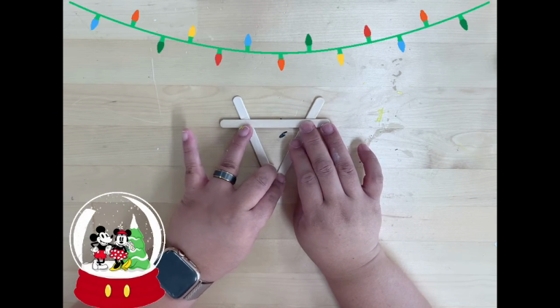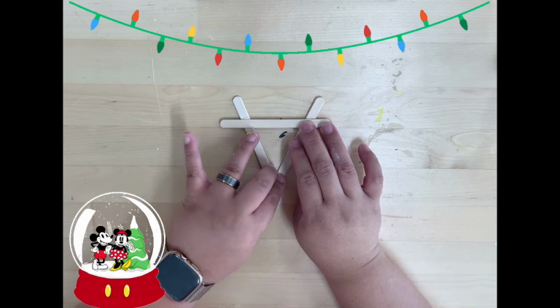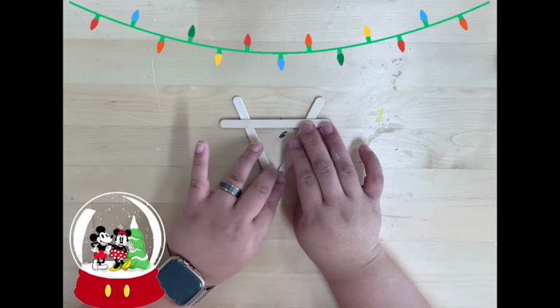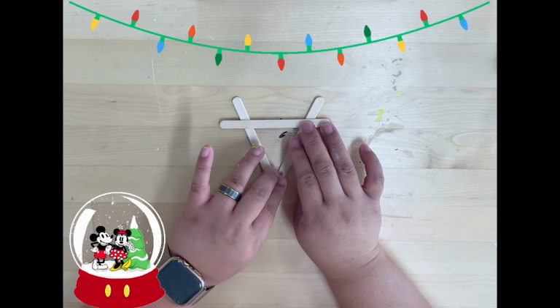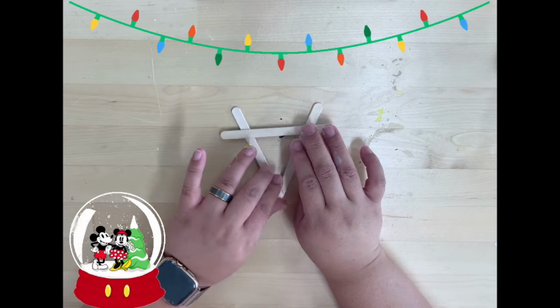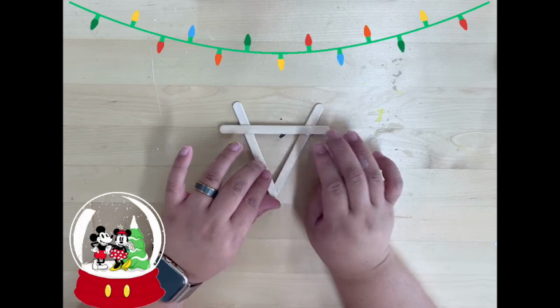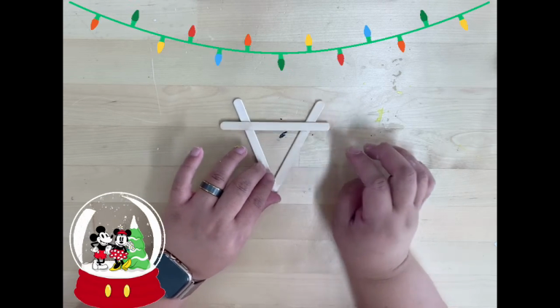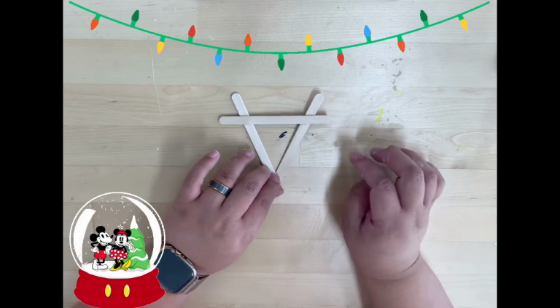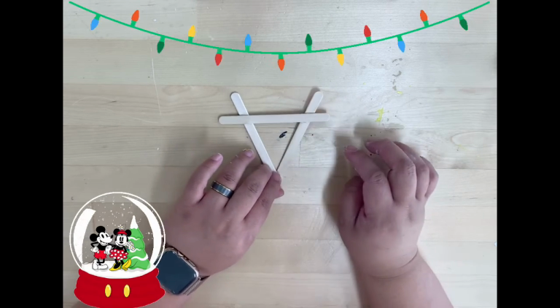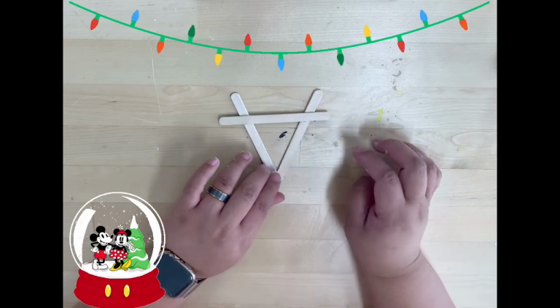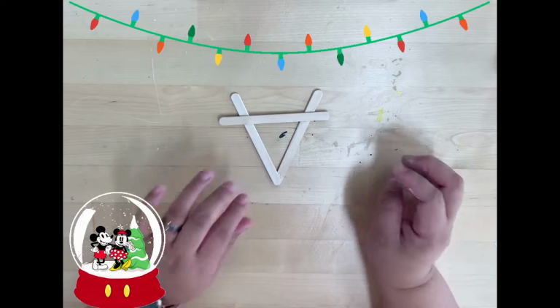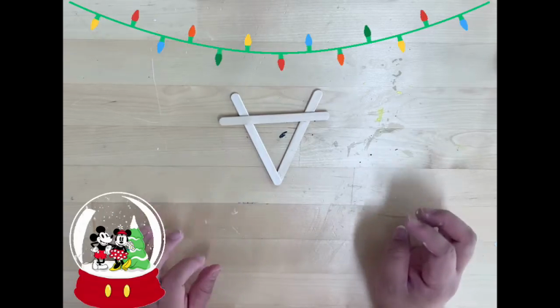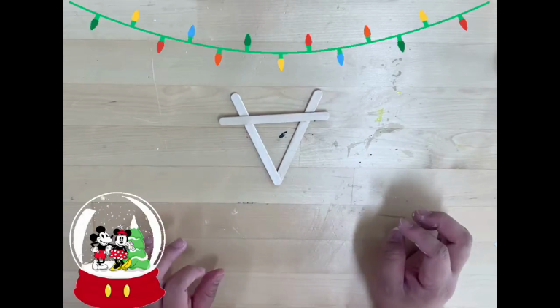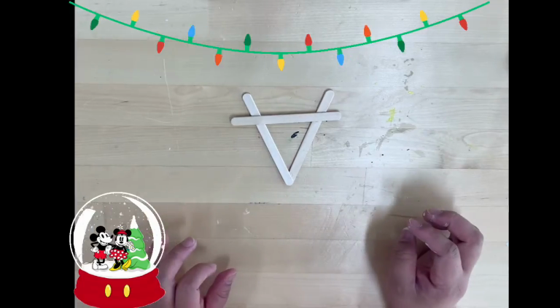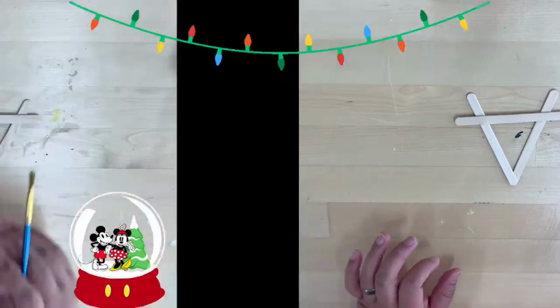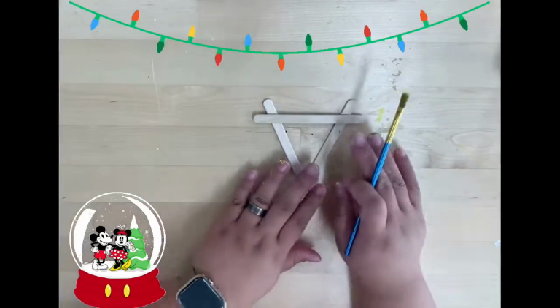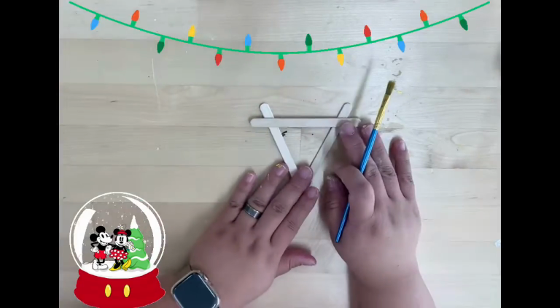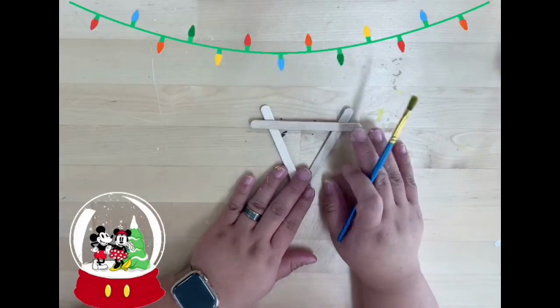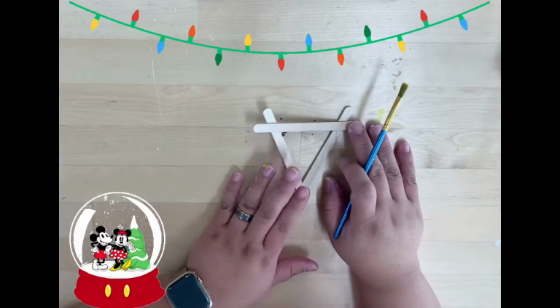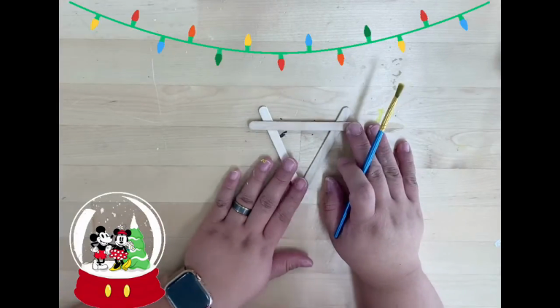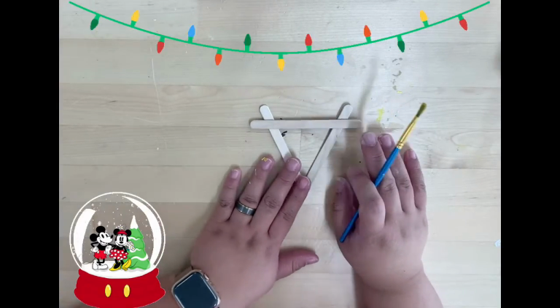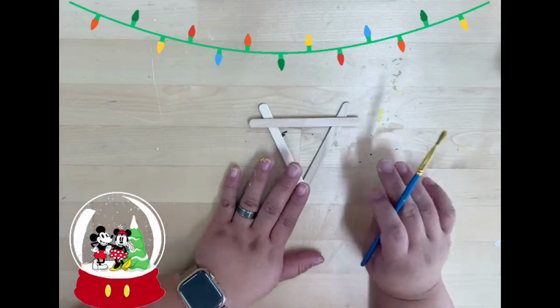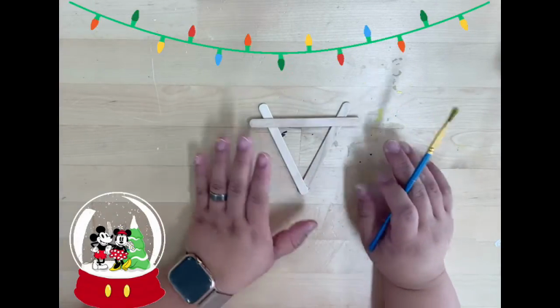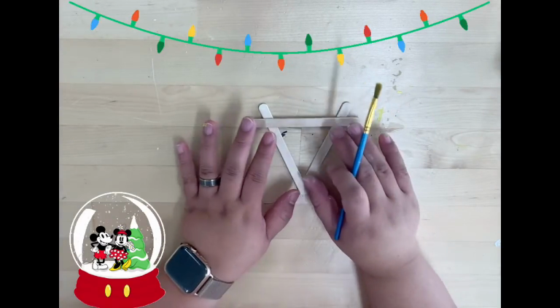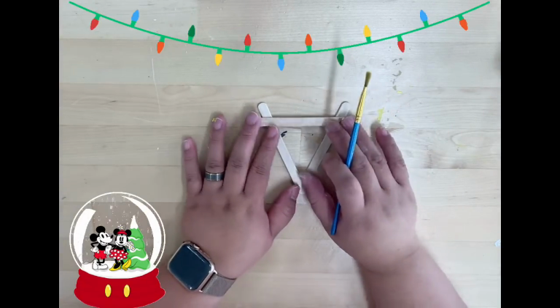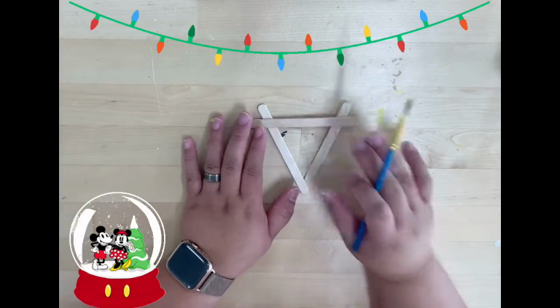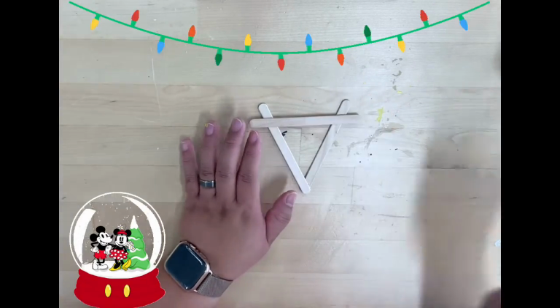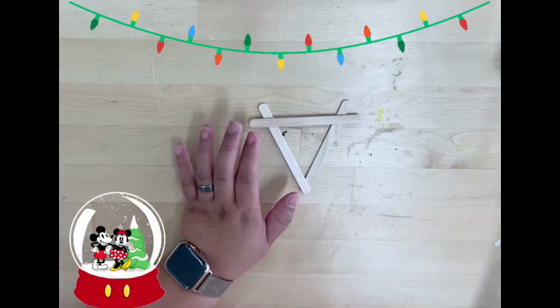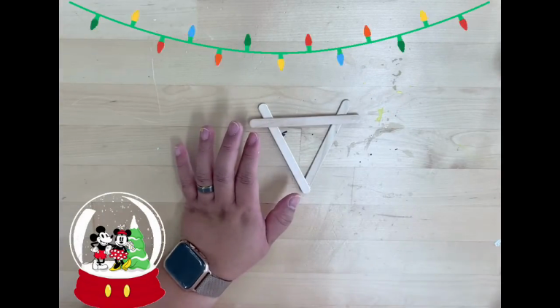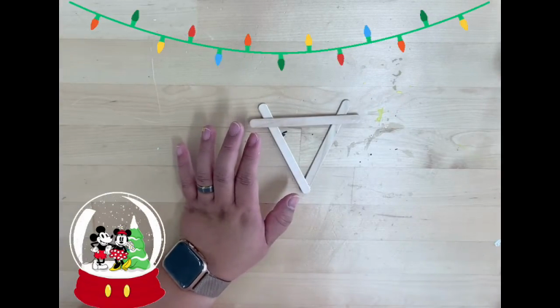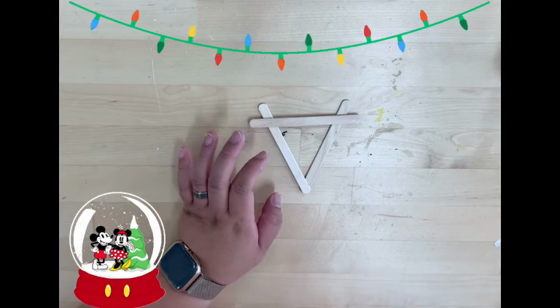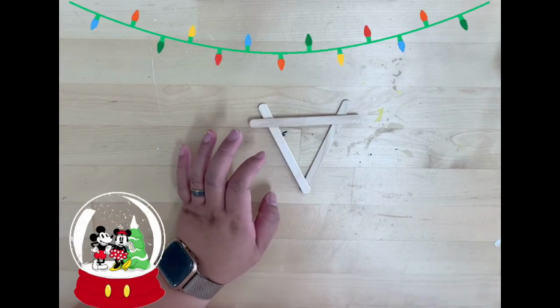And then we will let it dry. Once it dries out, we're gonna paint them brown.